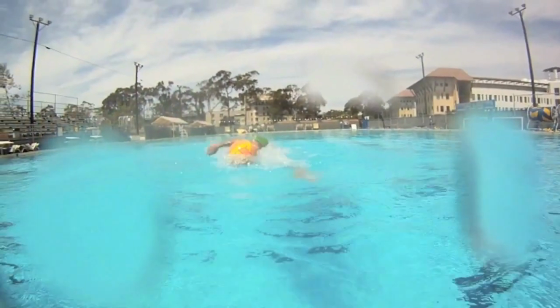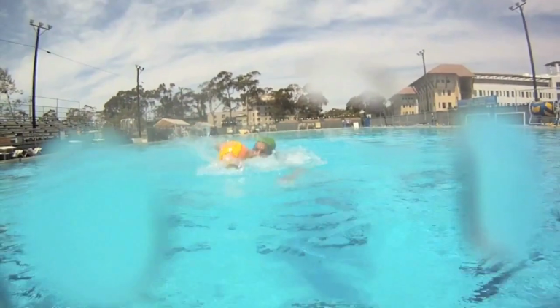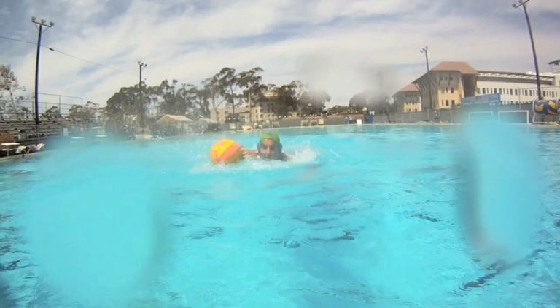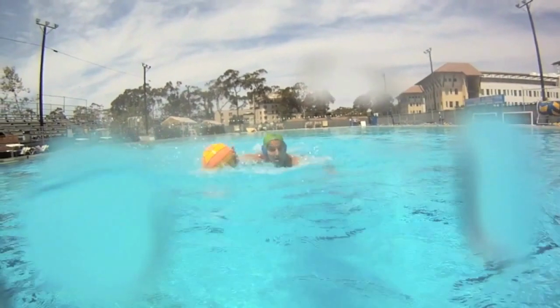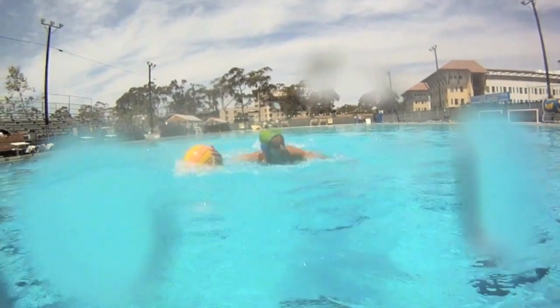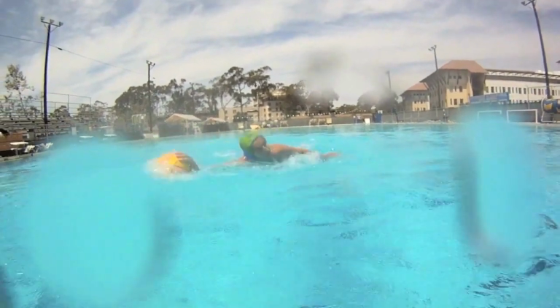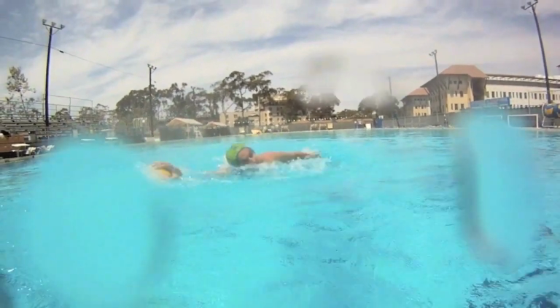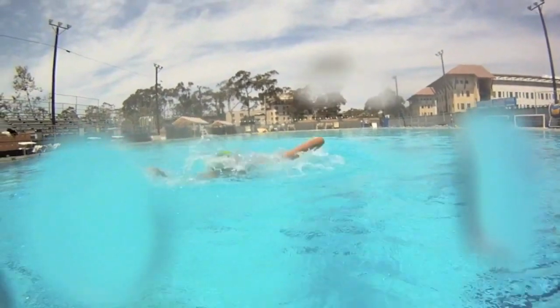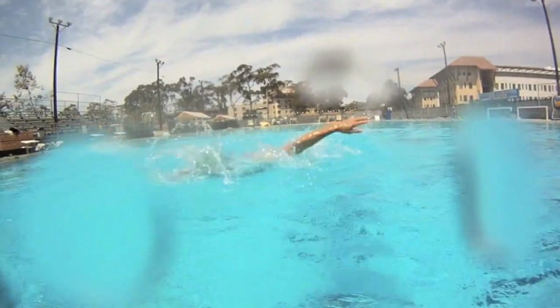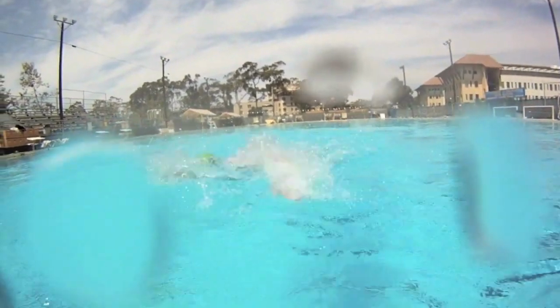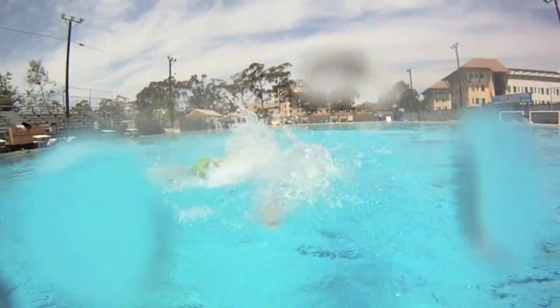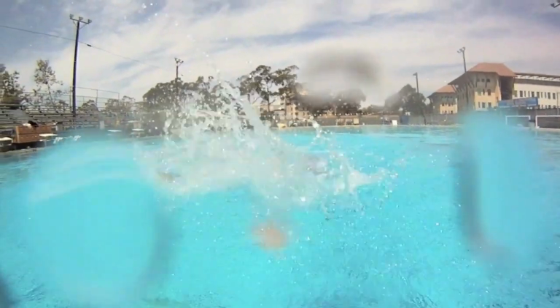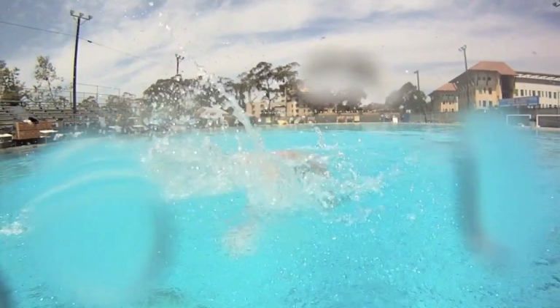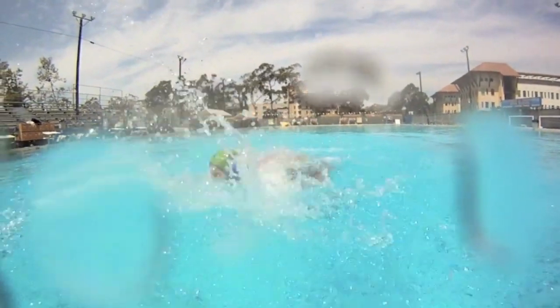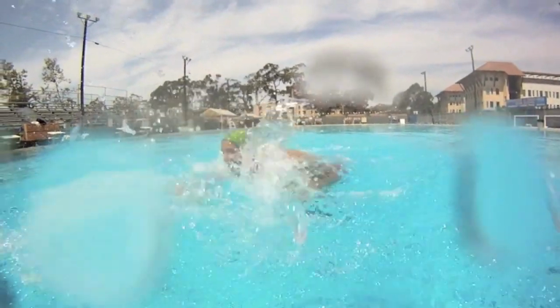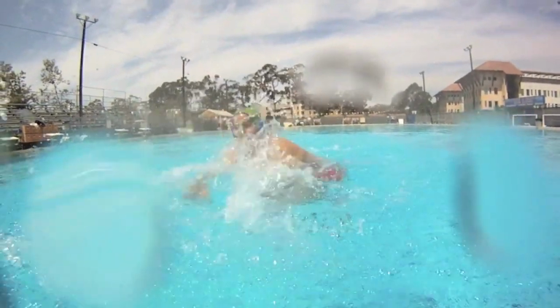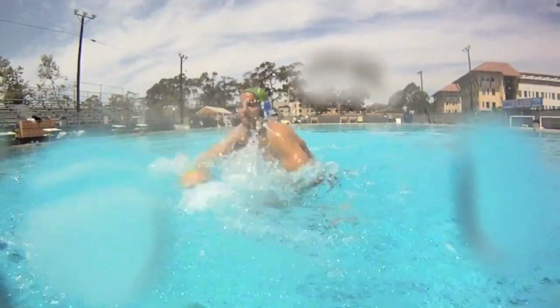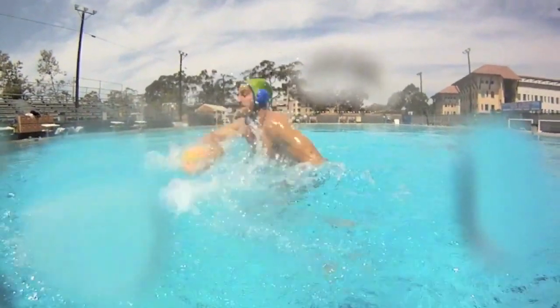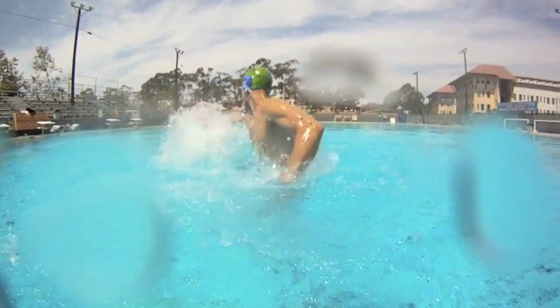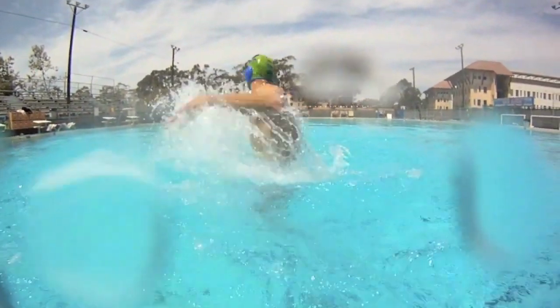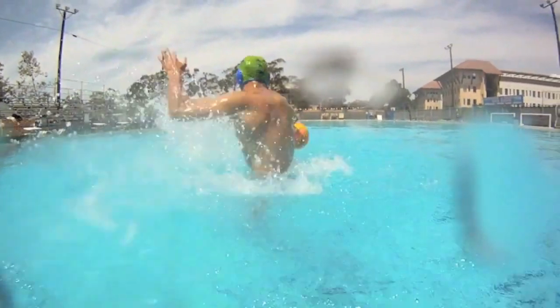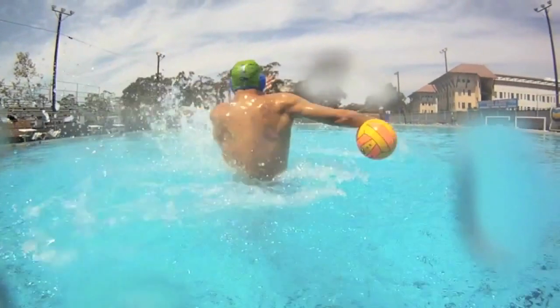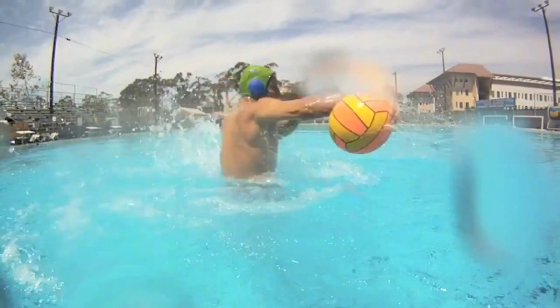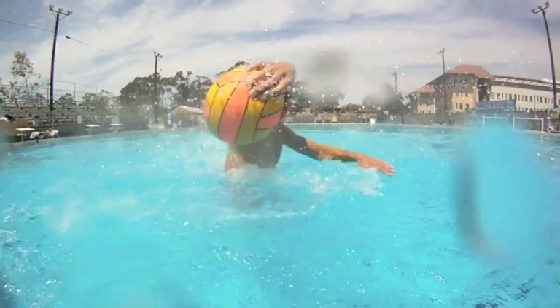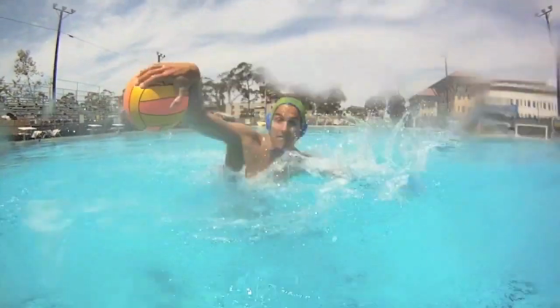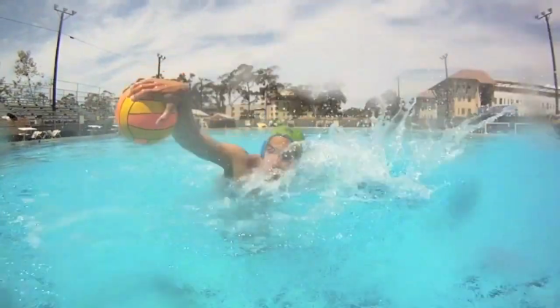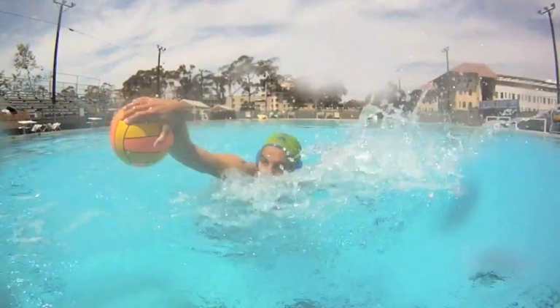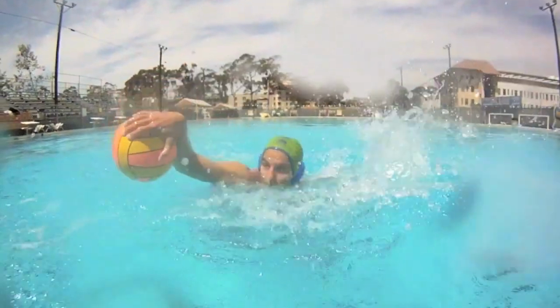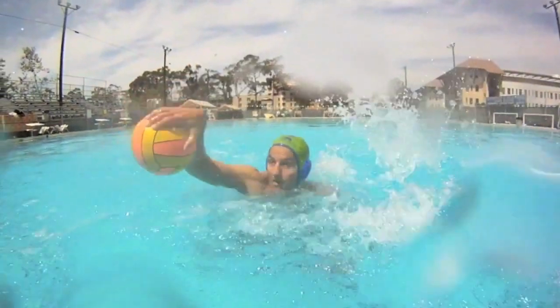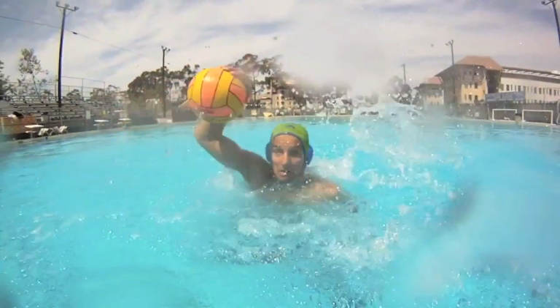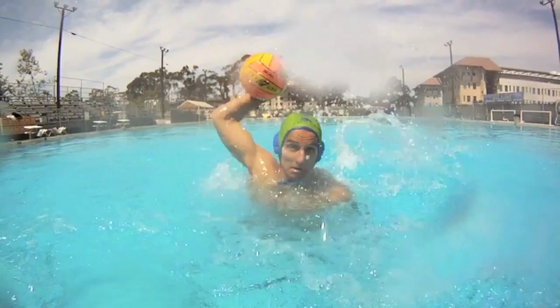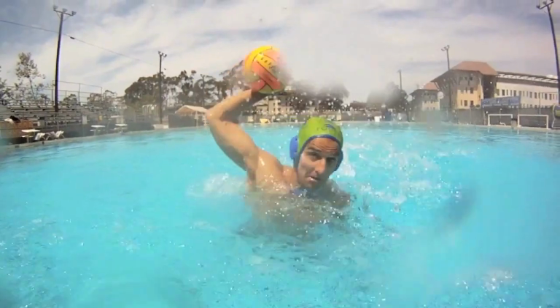Here we're going to take a fake helicopter backhand and without putting the ball on the water, shoot over the goalie's head quickly.